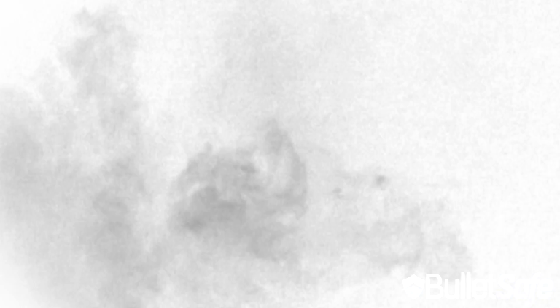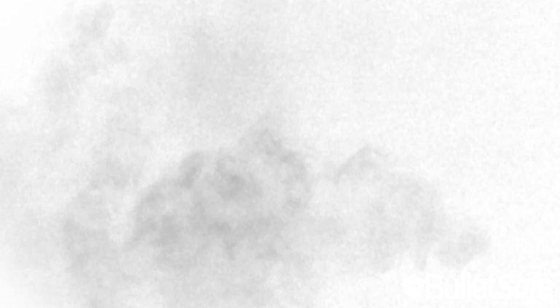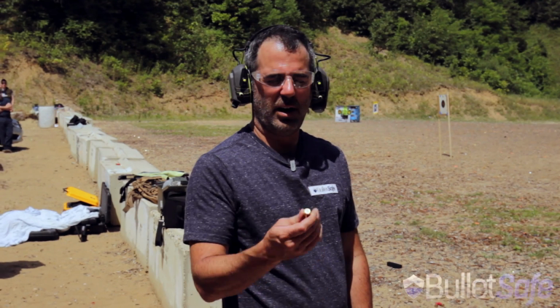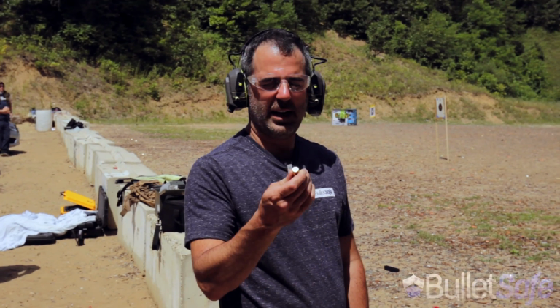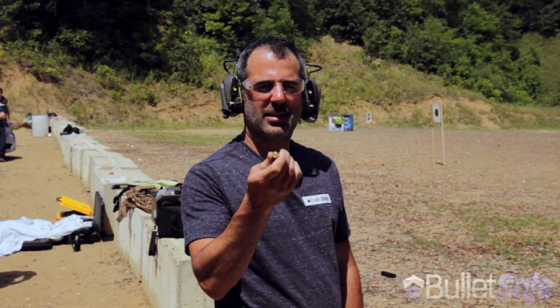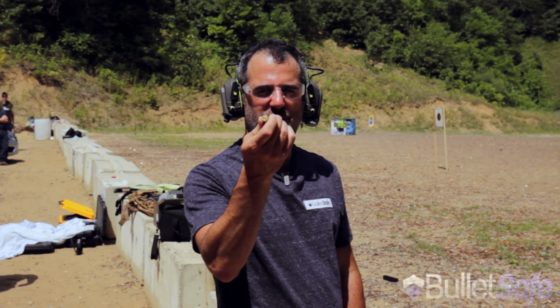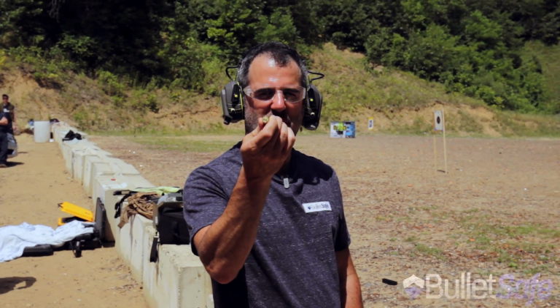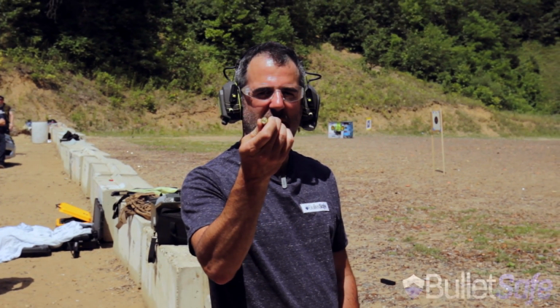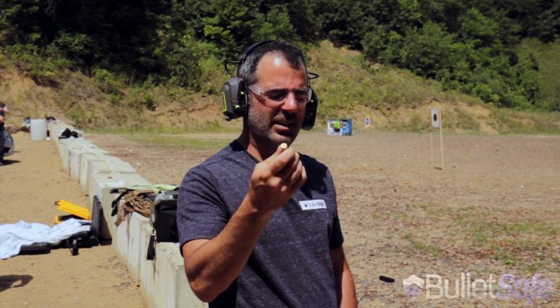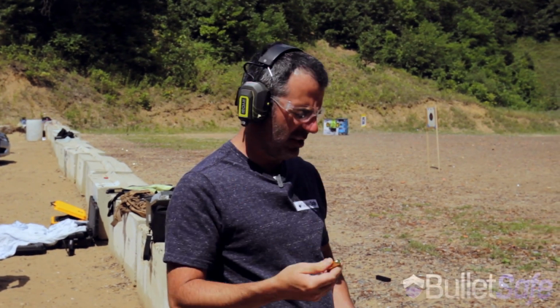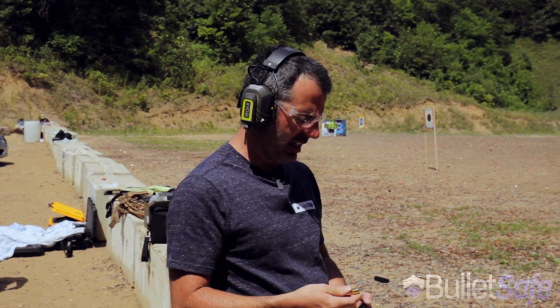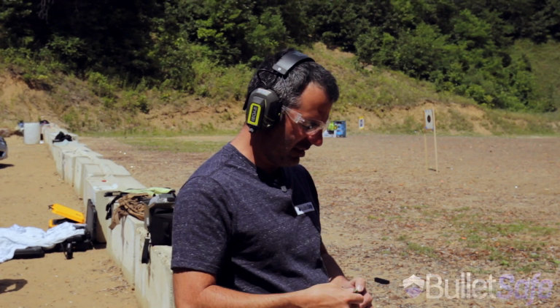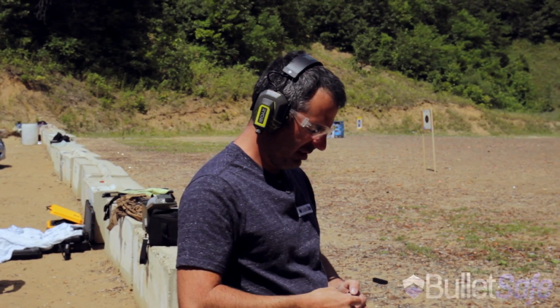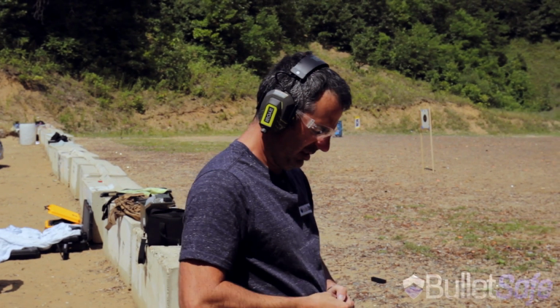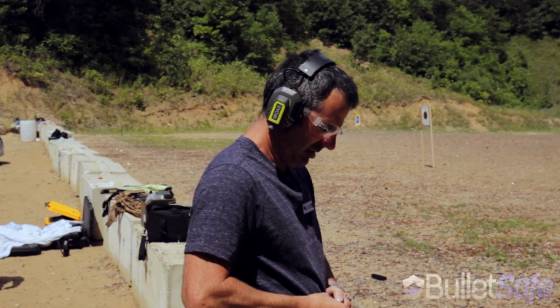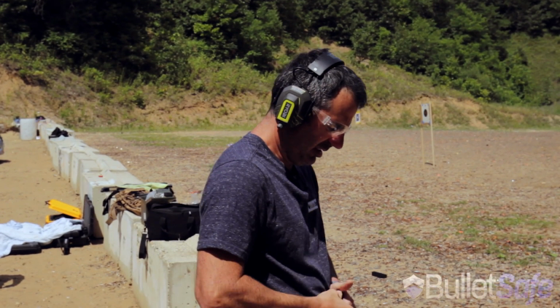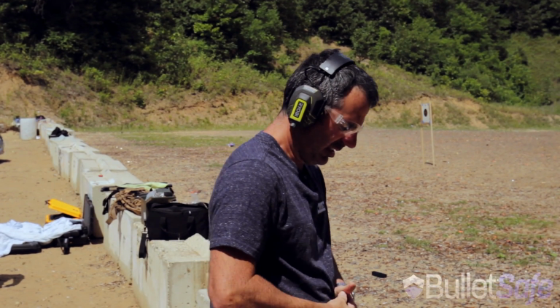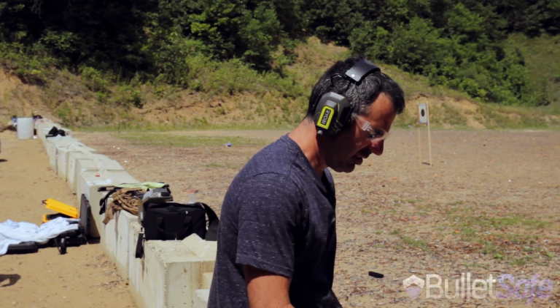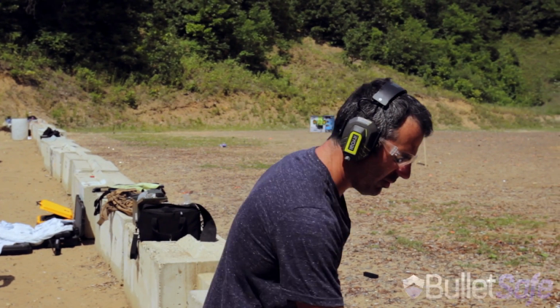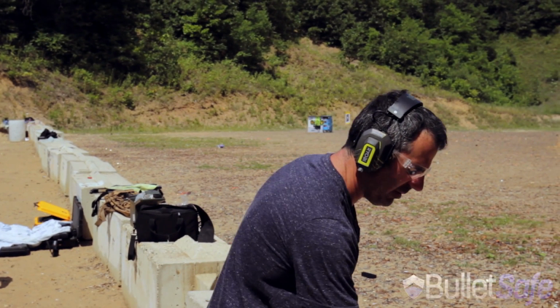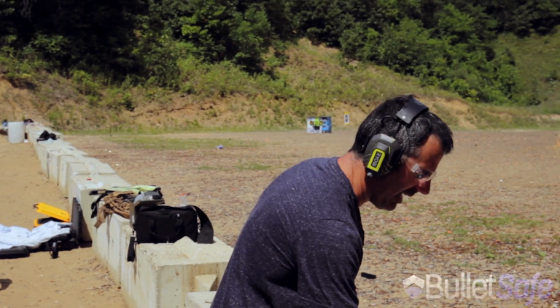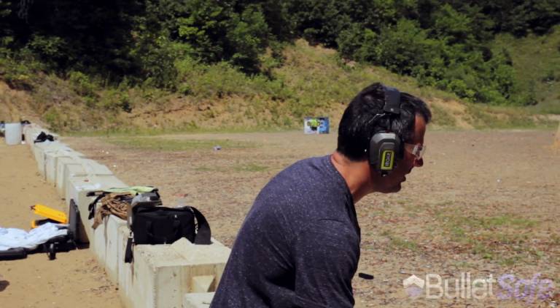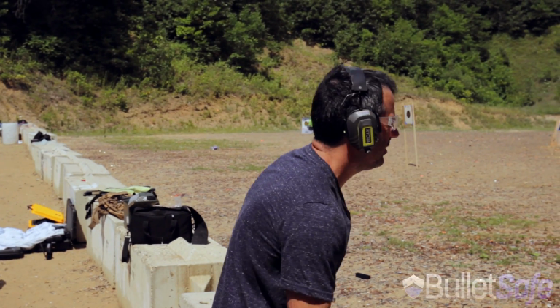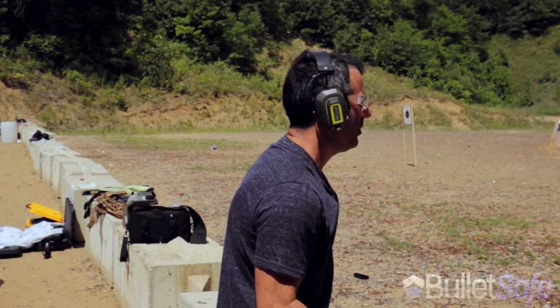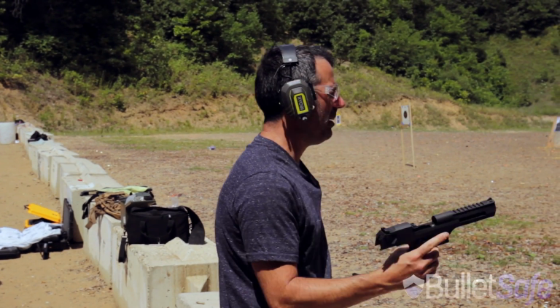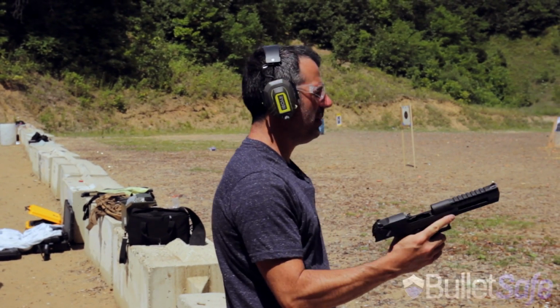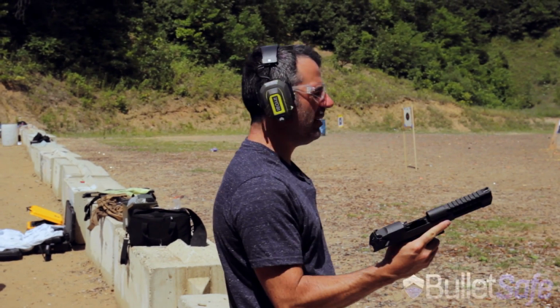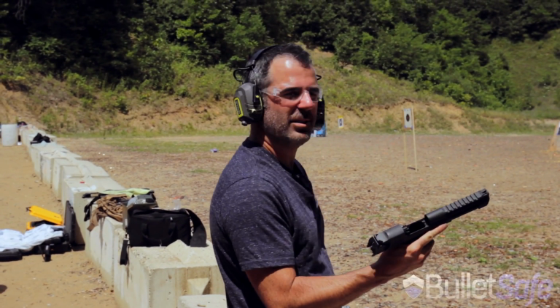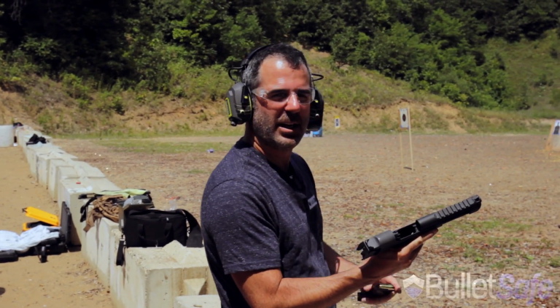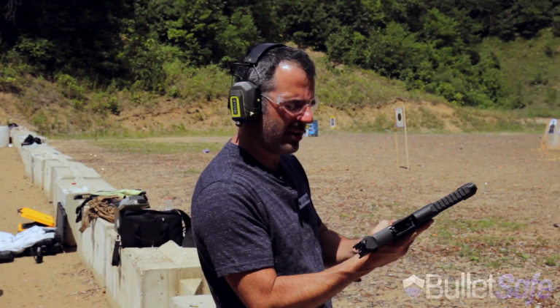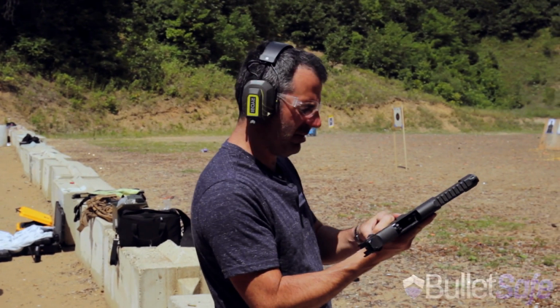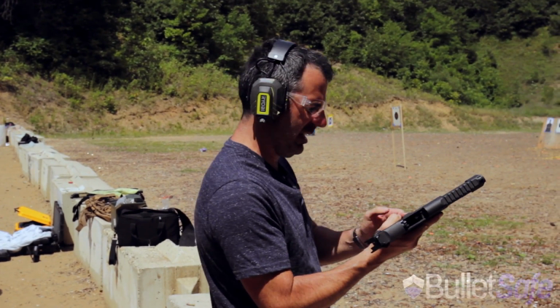All right, it's a .50 cal Desert Eagle. Gonna shoot one round, probably about three yards away.